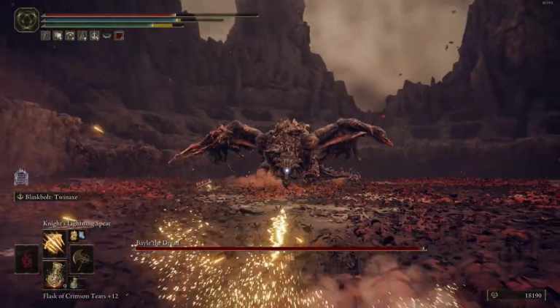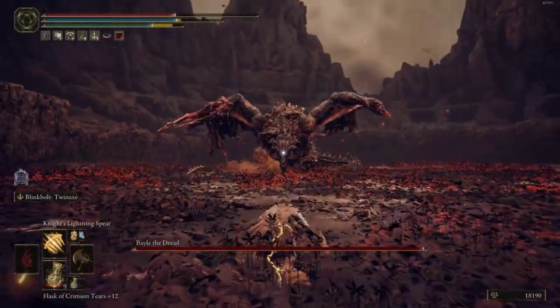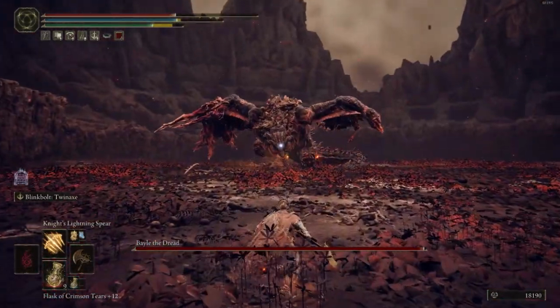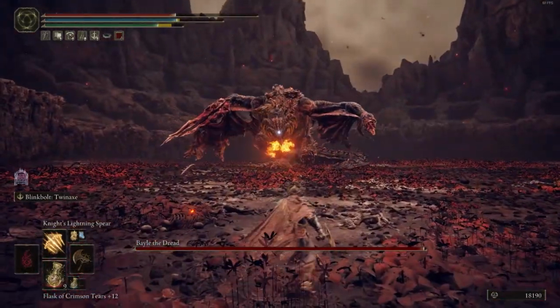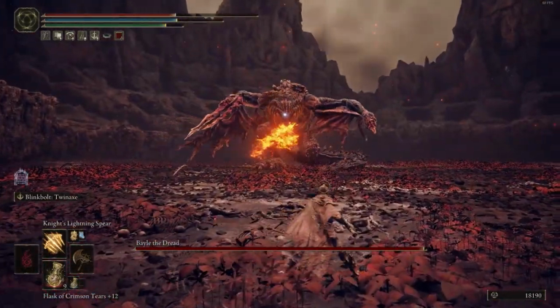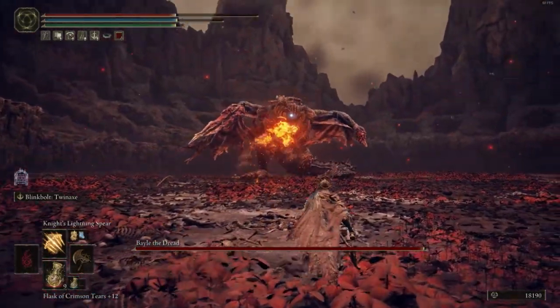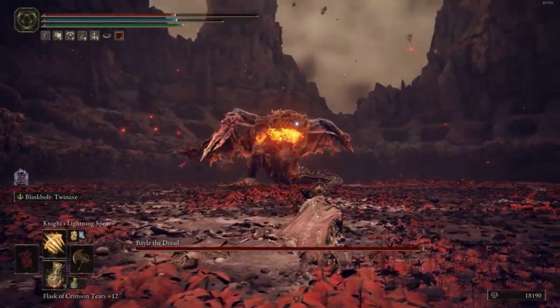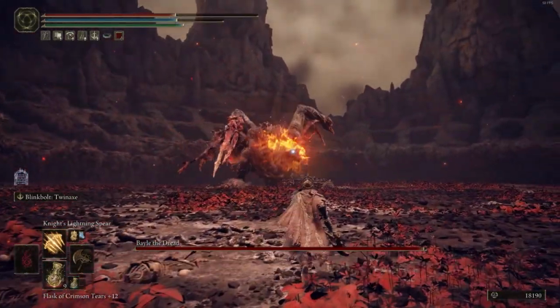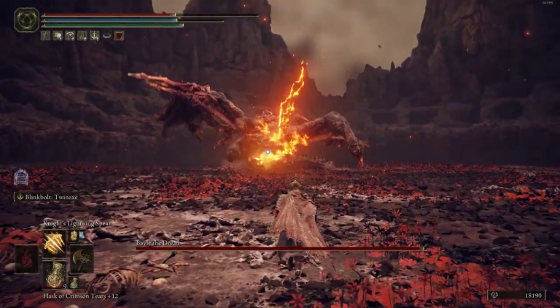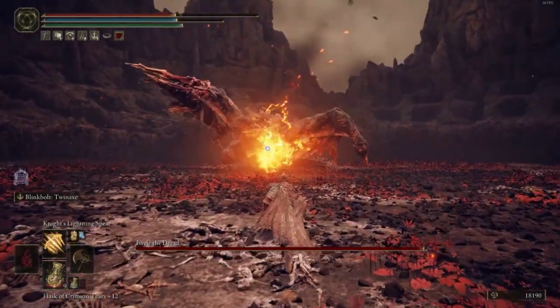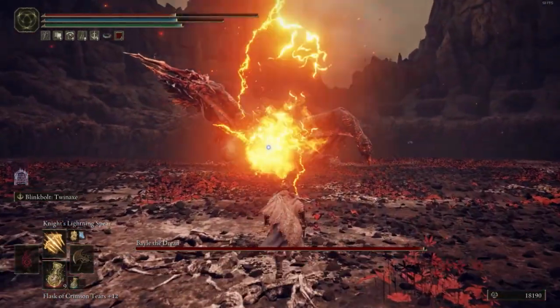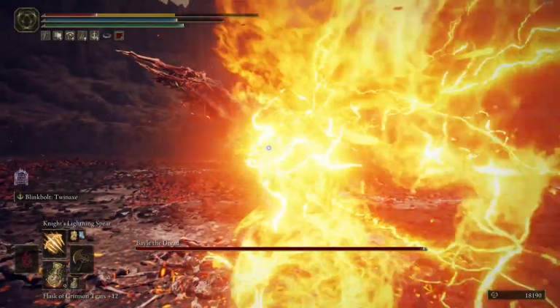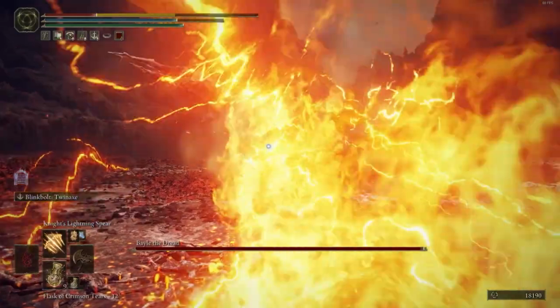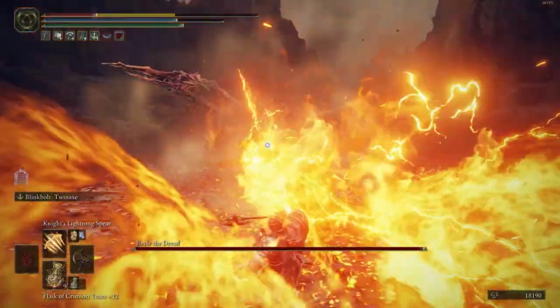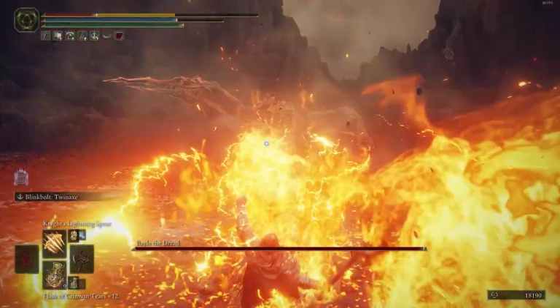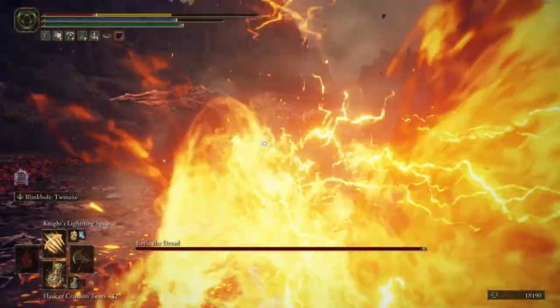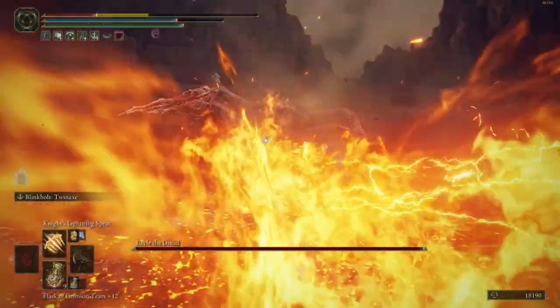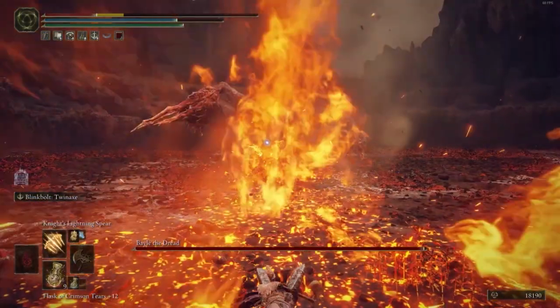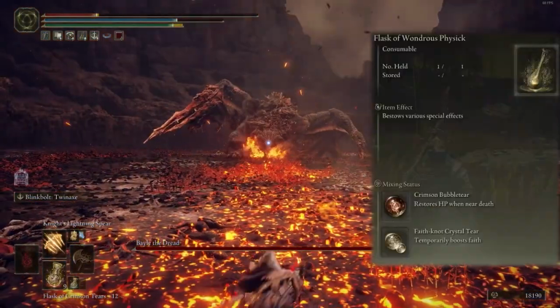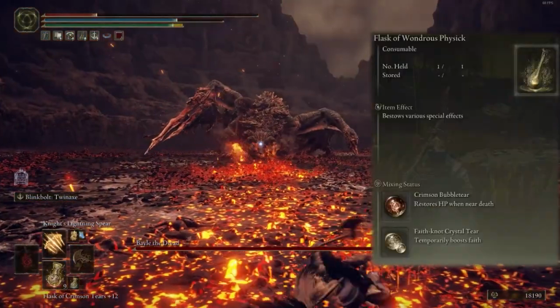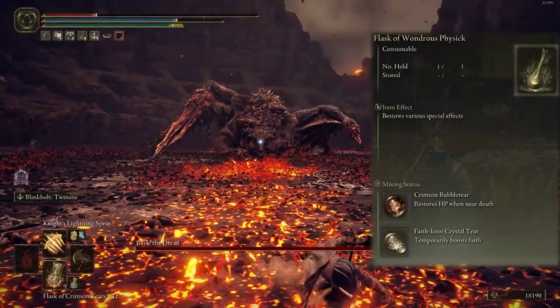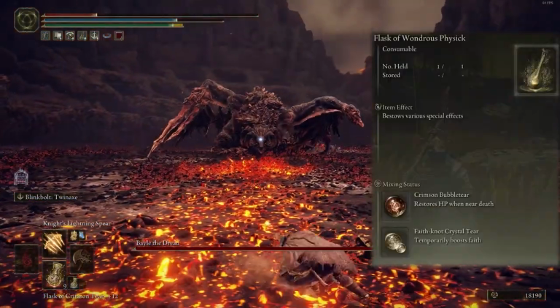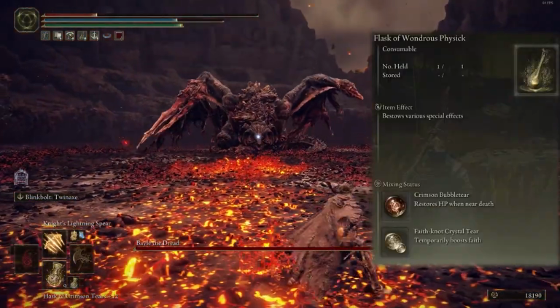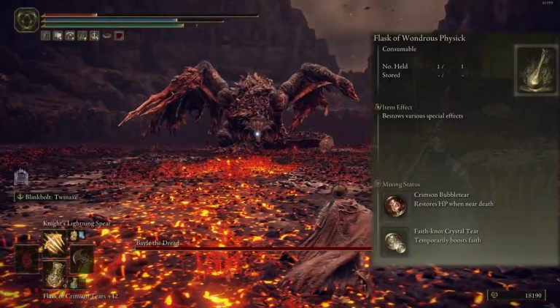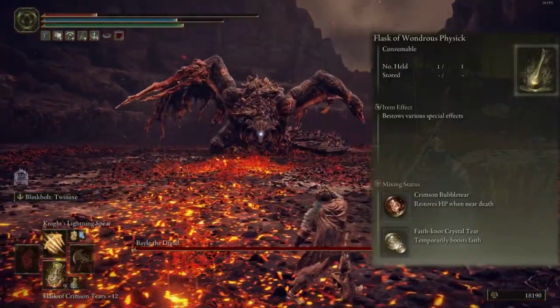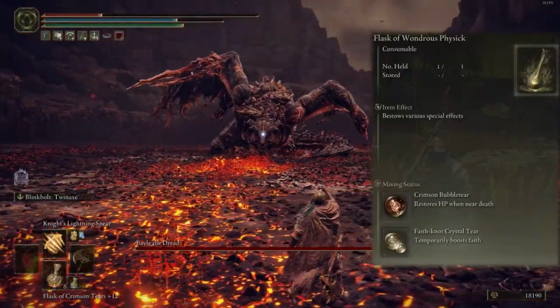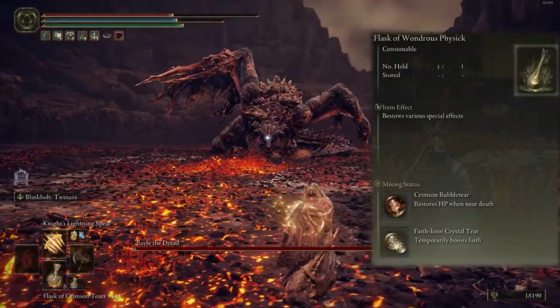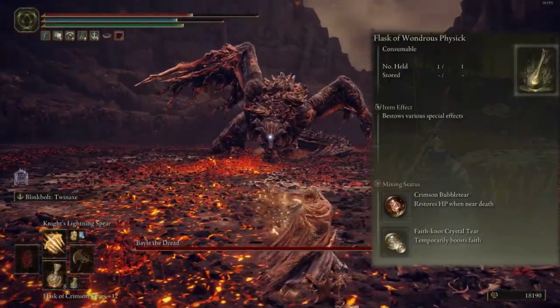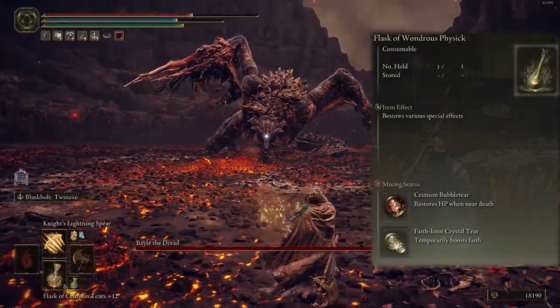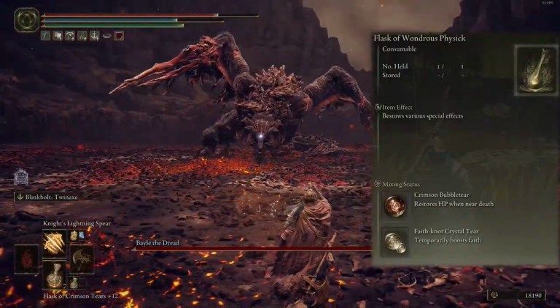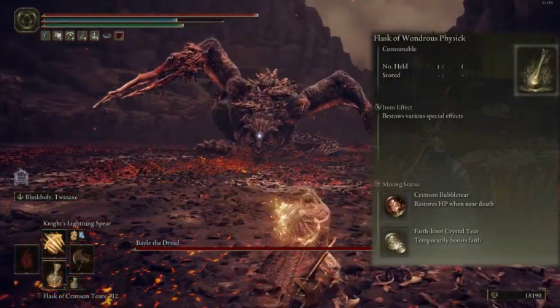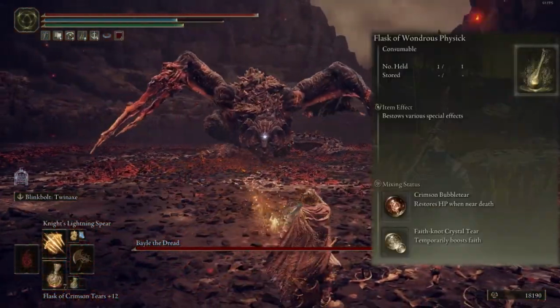For the Flask, I mix it for stats: restore HP when you're close to death, and boost faith.